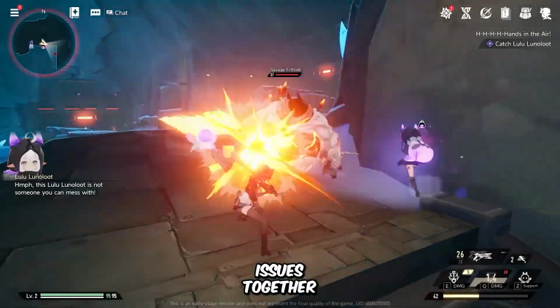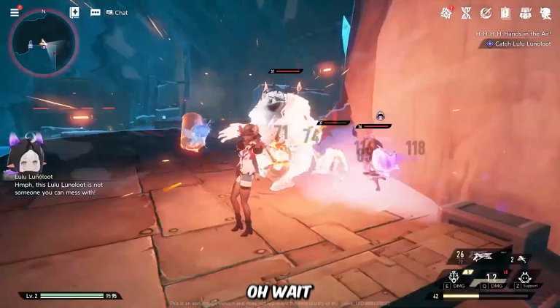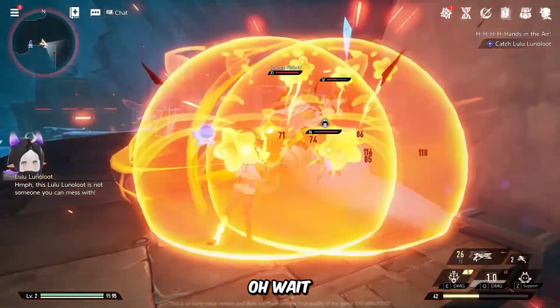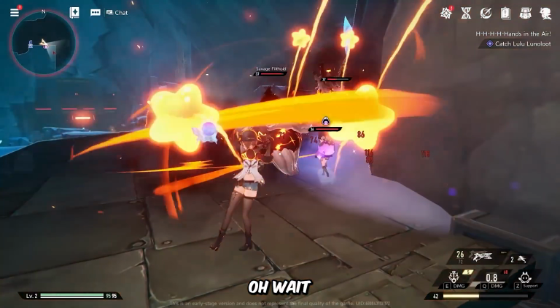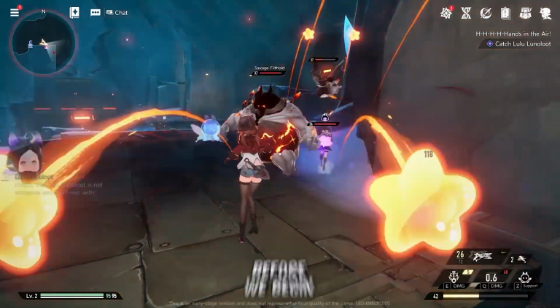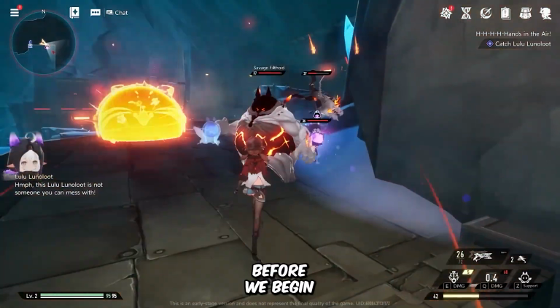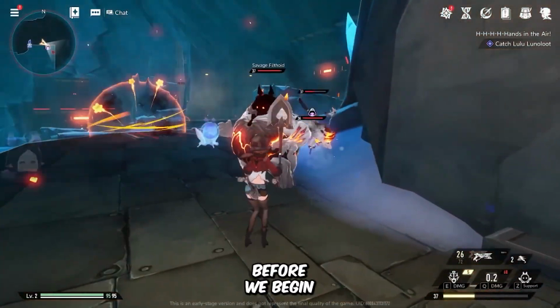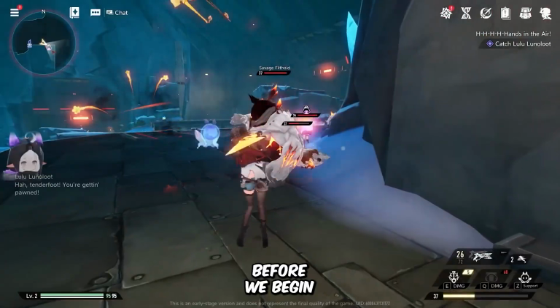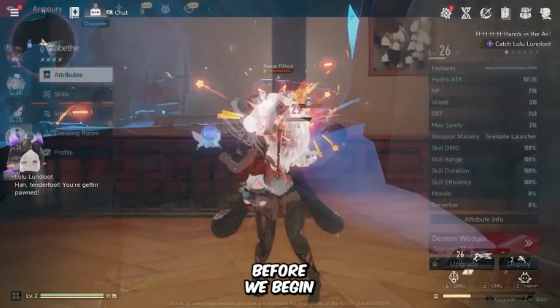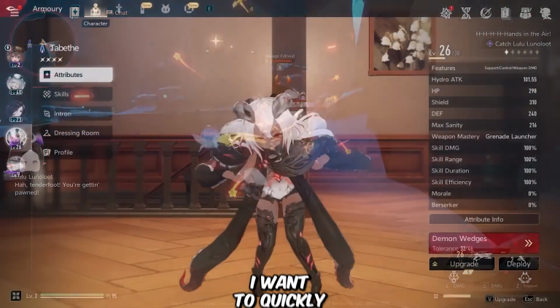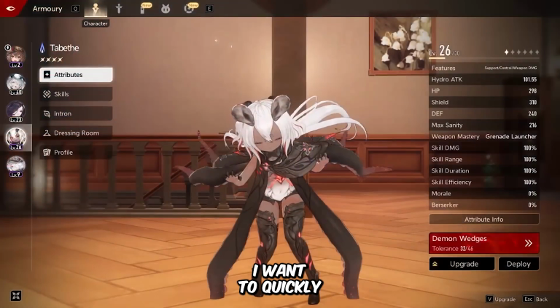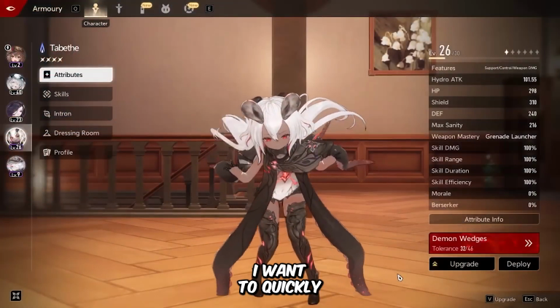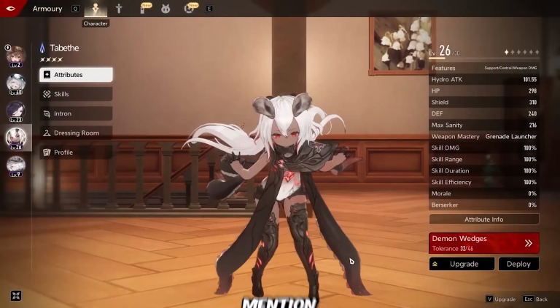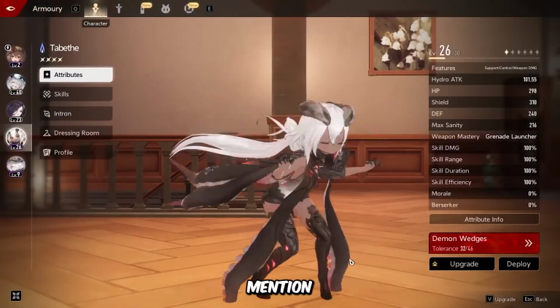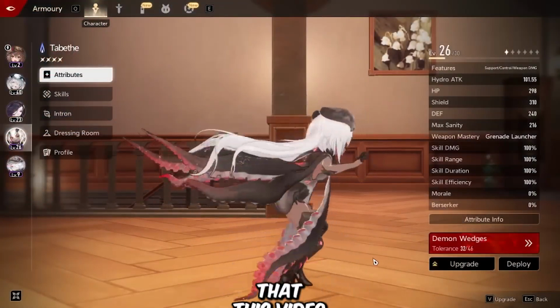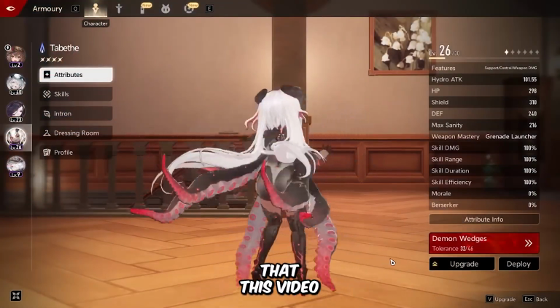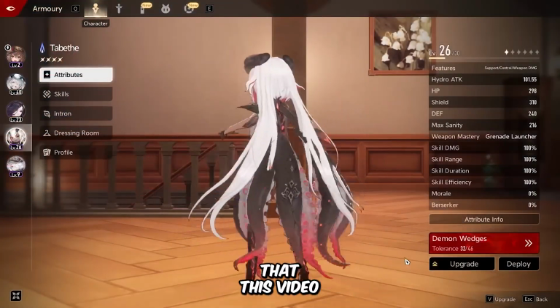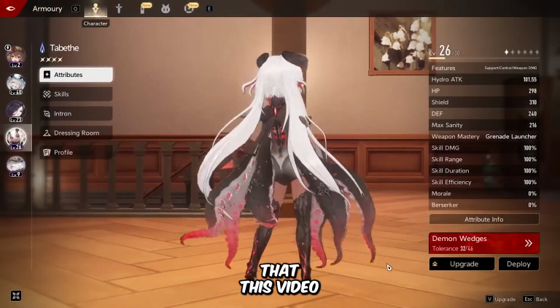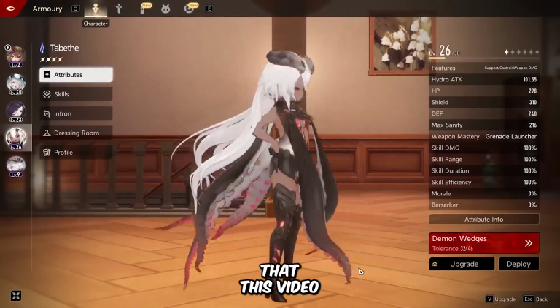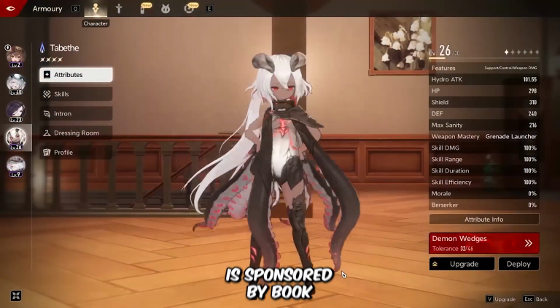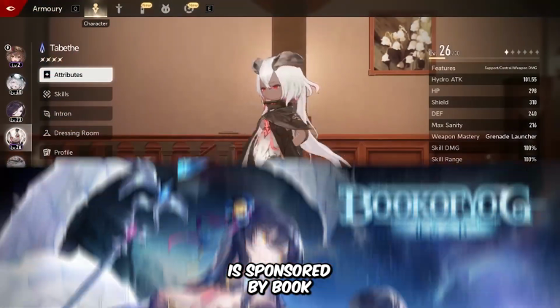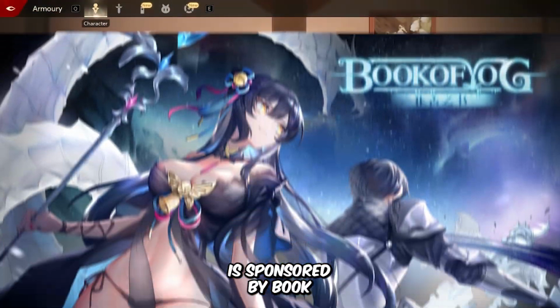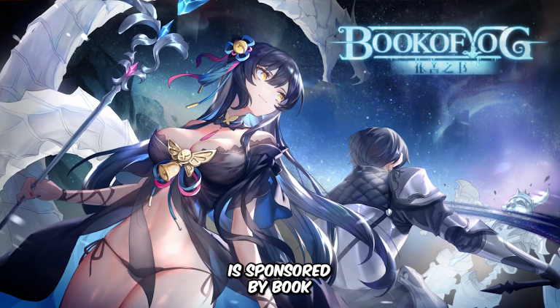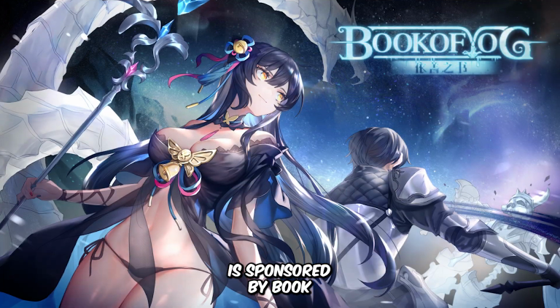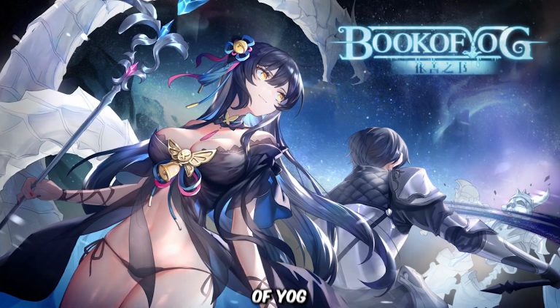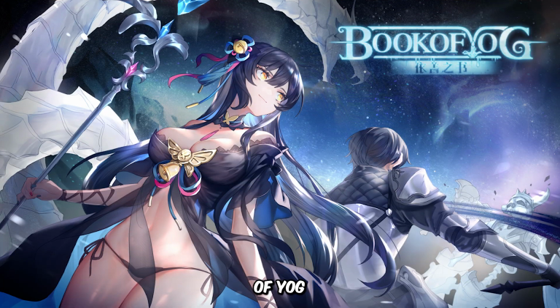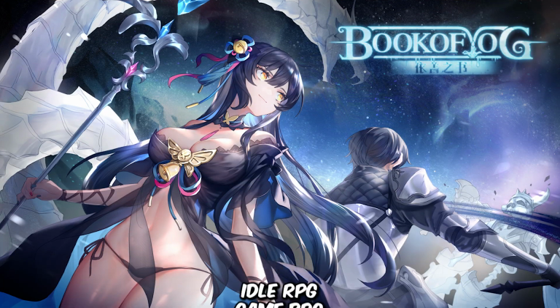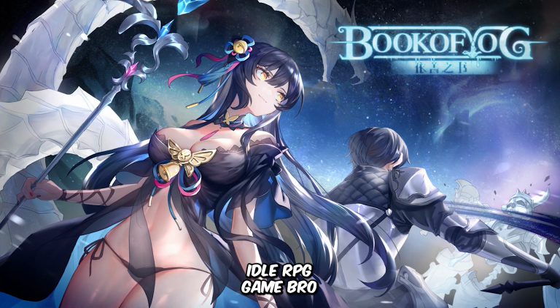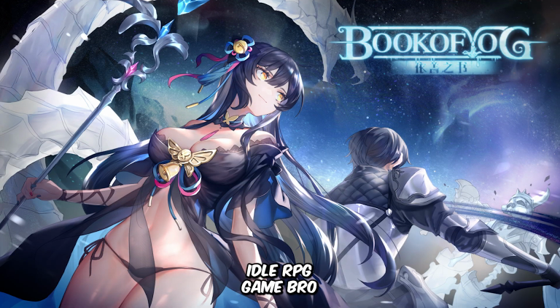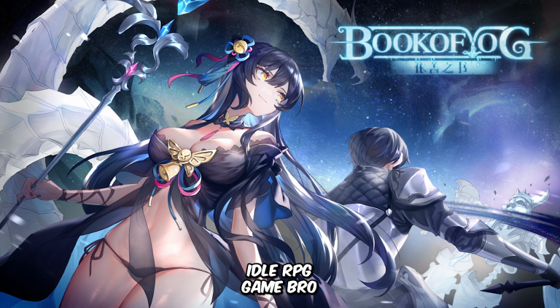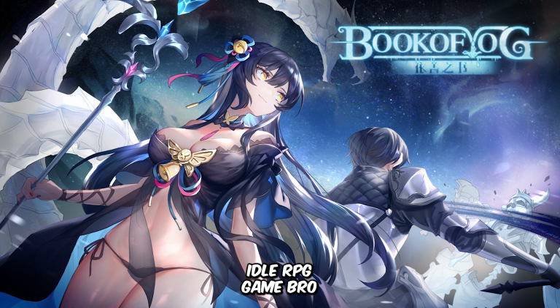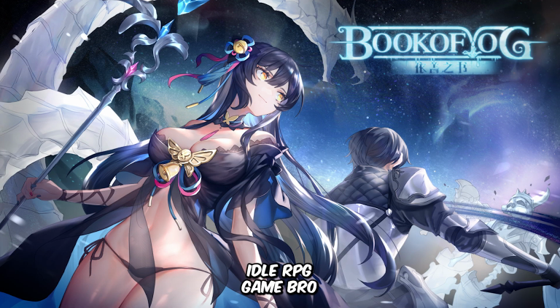Oh wait — before we begin, I want to quickly mention that this video is sponsored by Book of Yogg, an Idol RPG game.